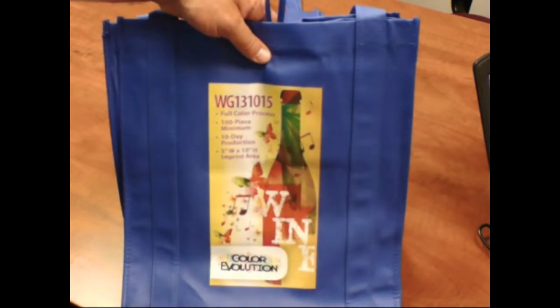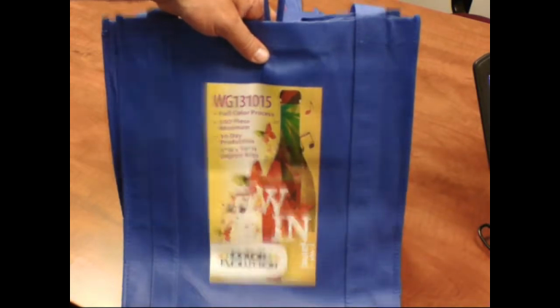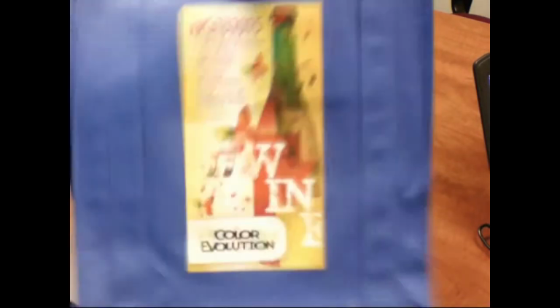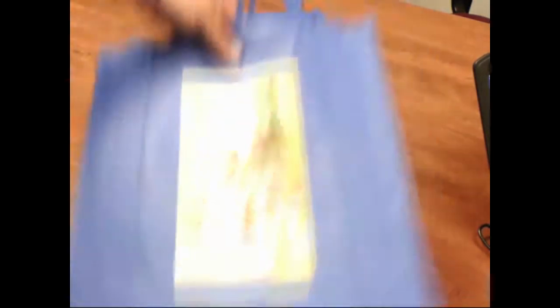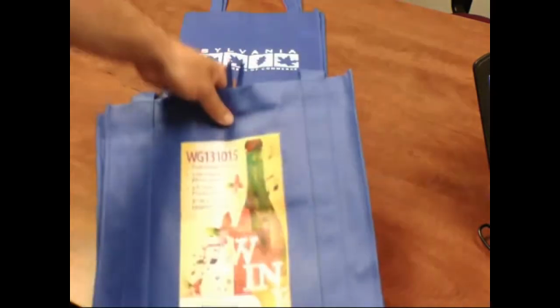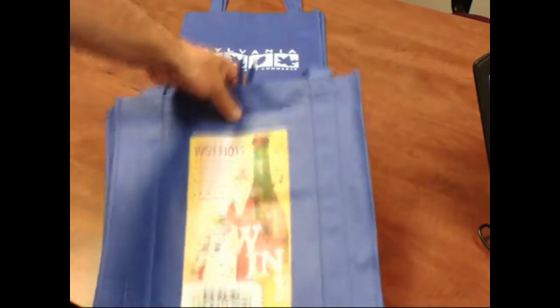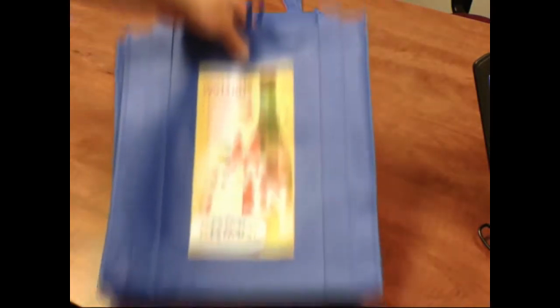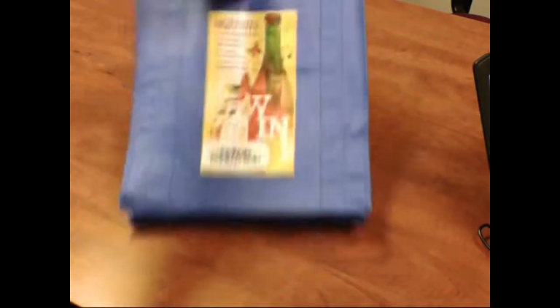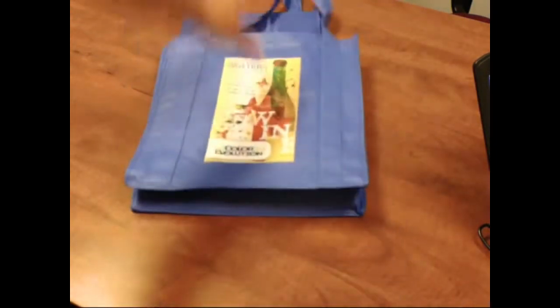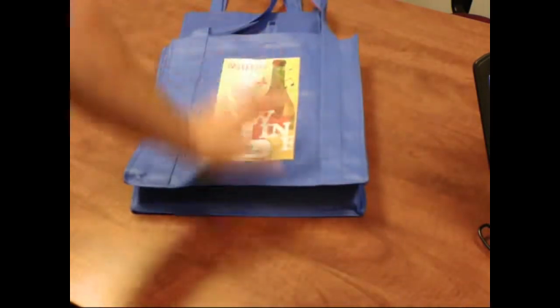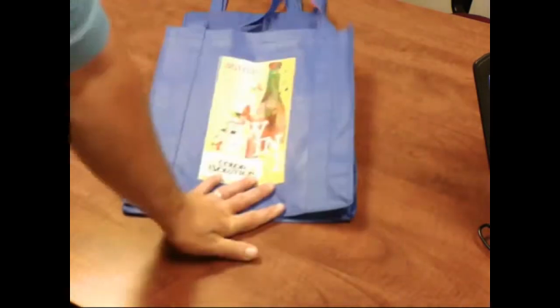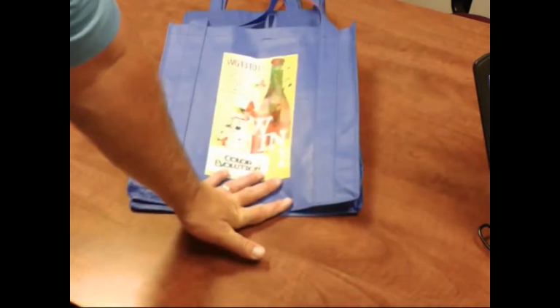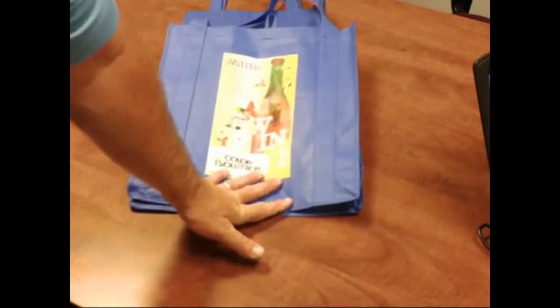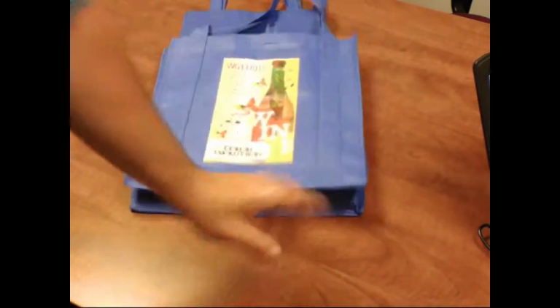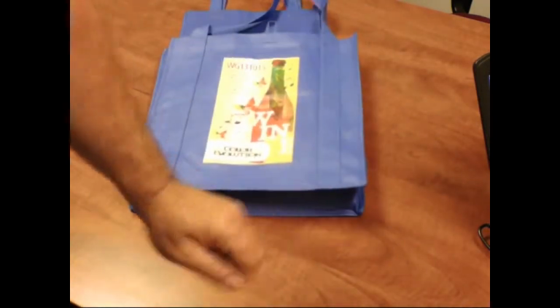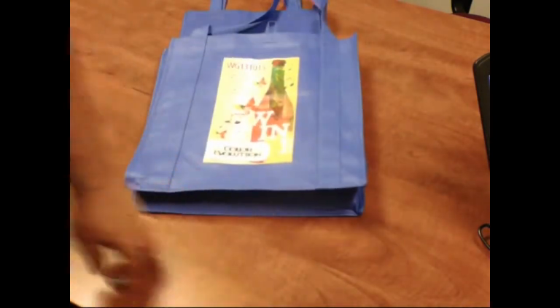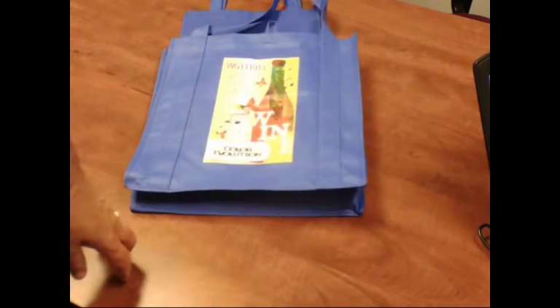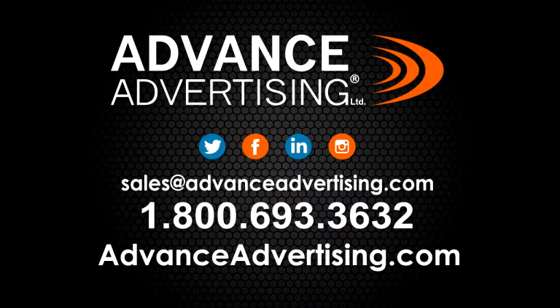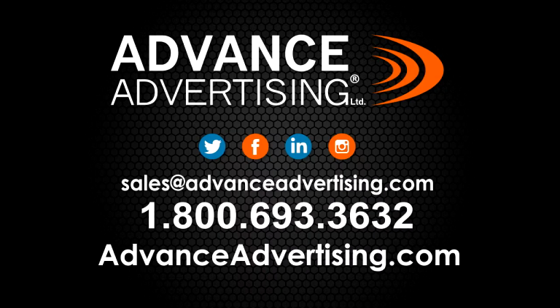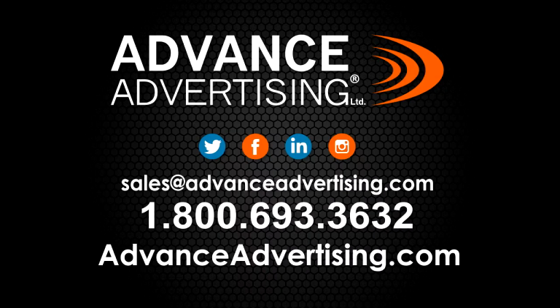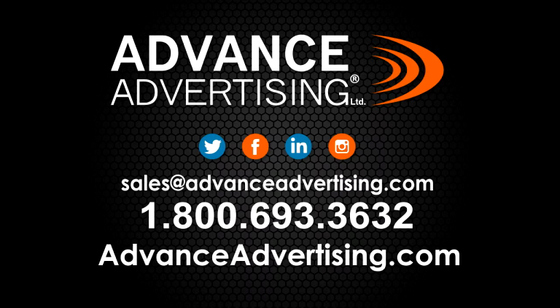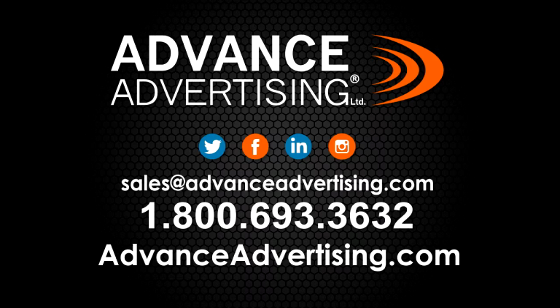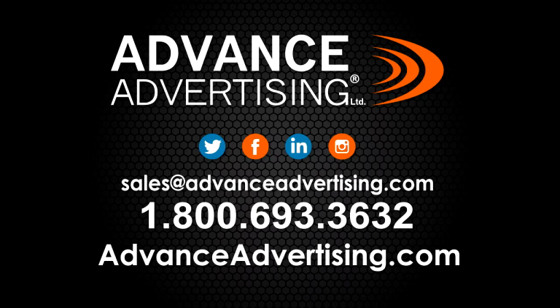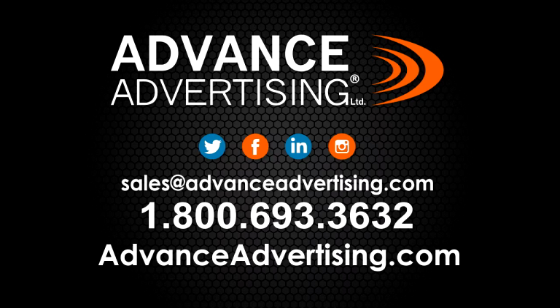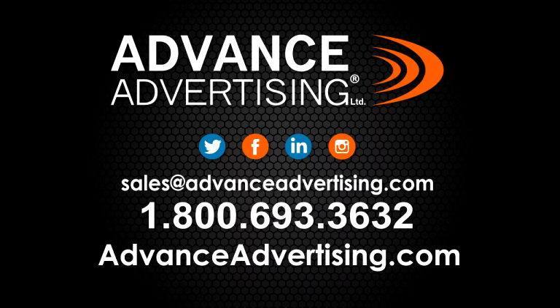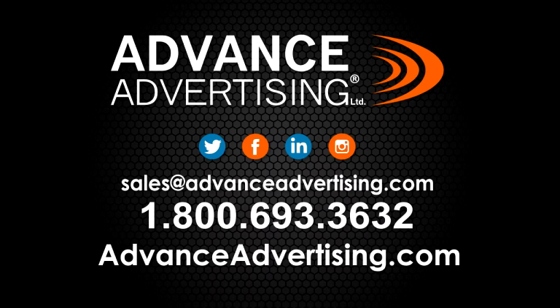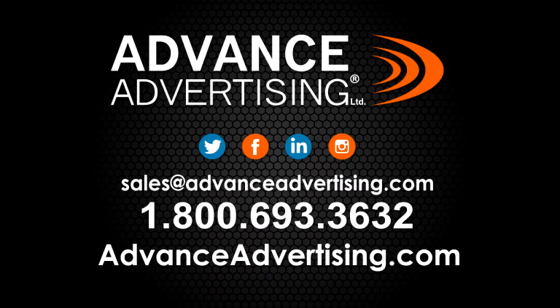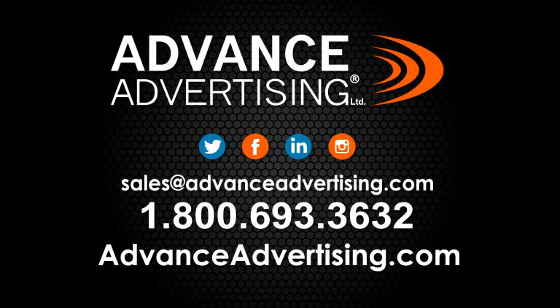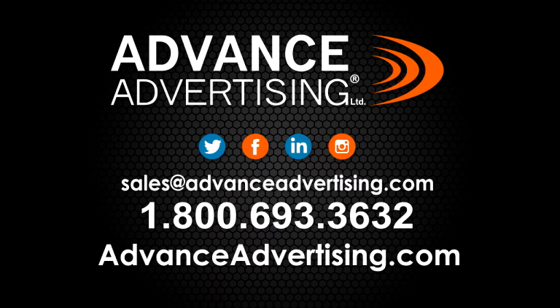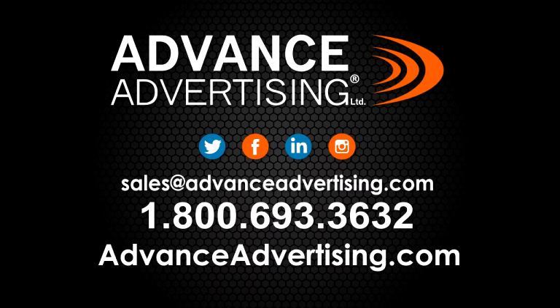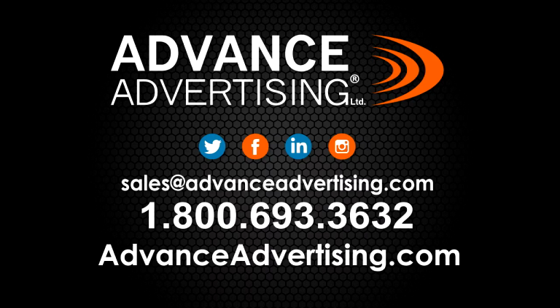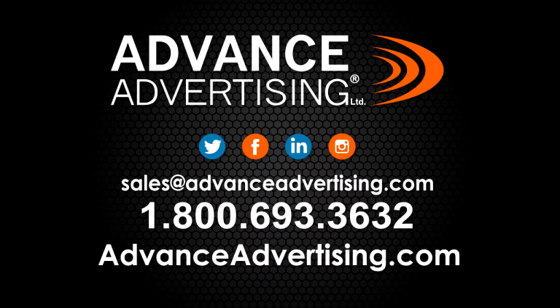That's it today for the non-woven bag education. I hope that's helpful. For other great ideas, go to advanceadvertising.com.